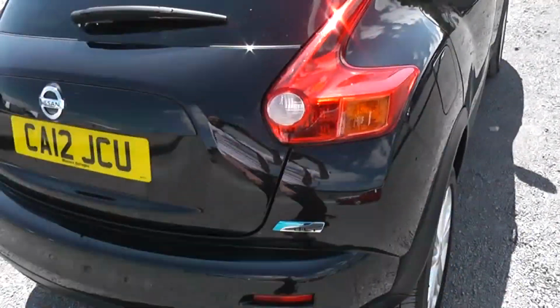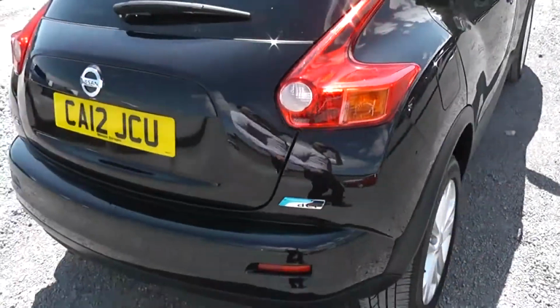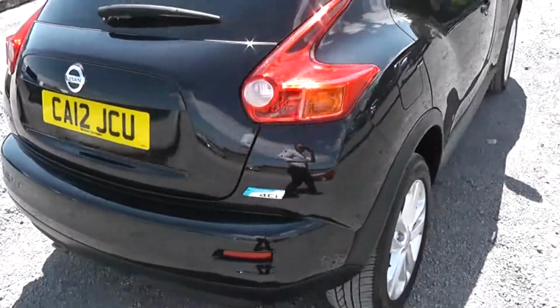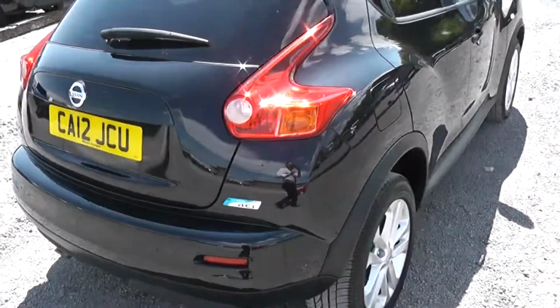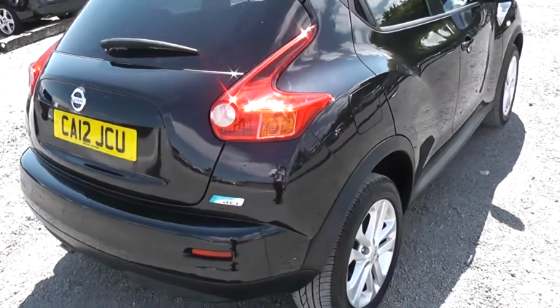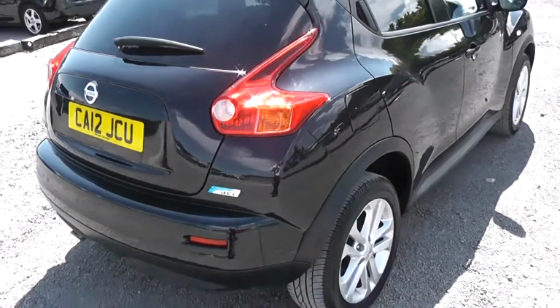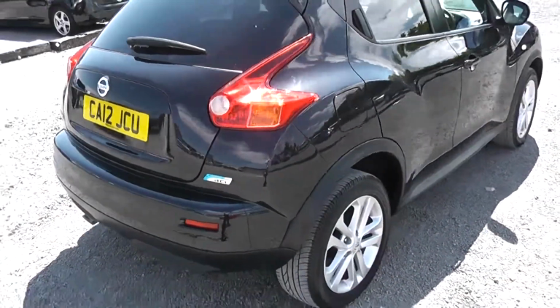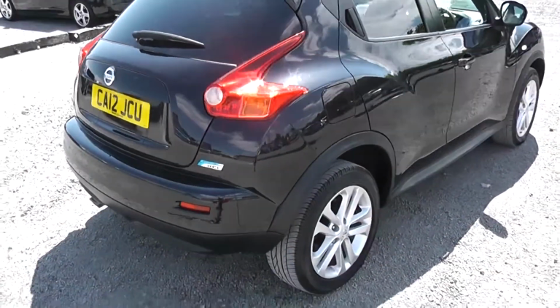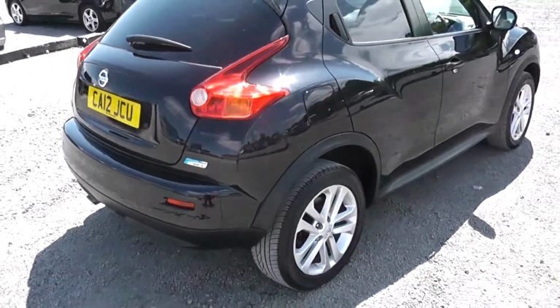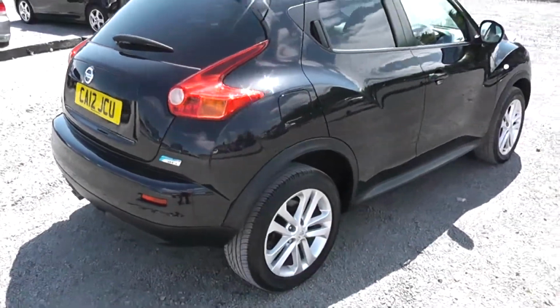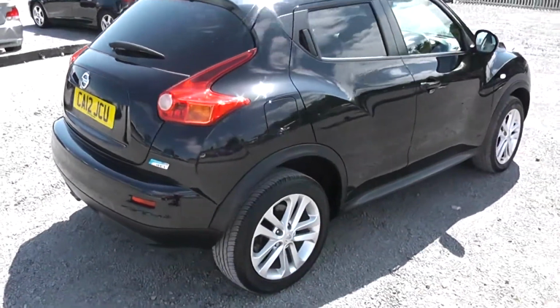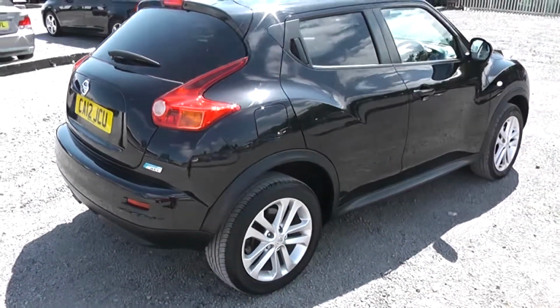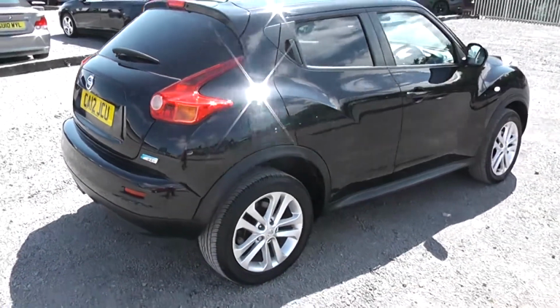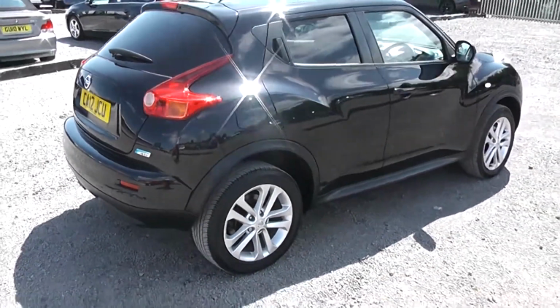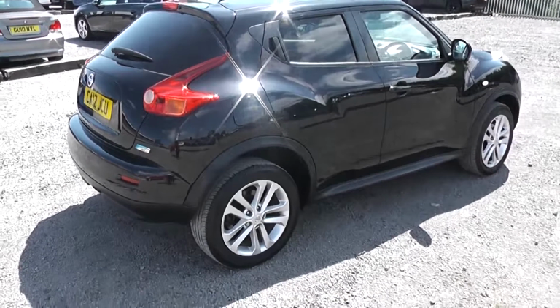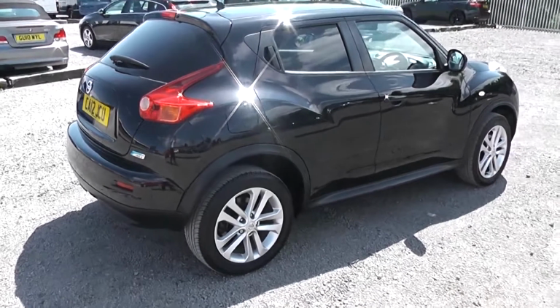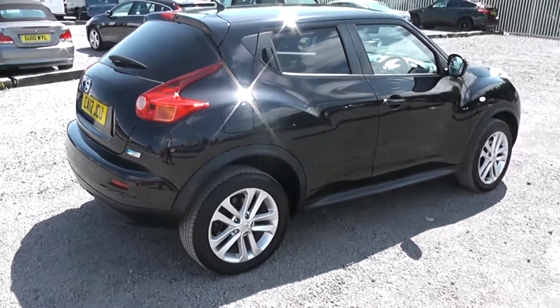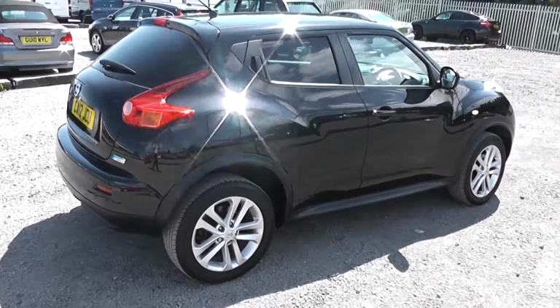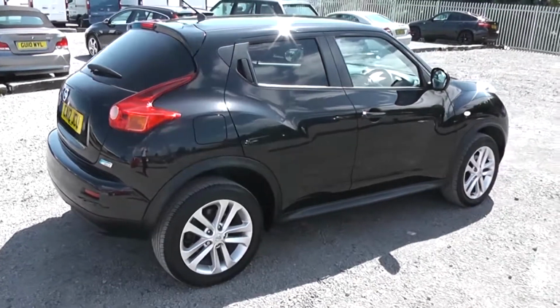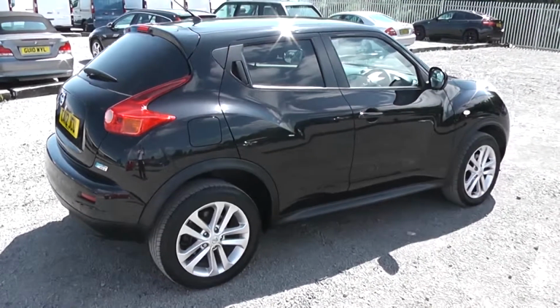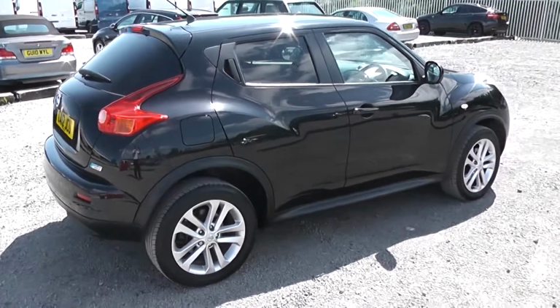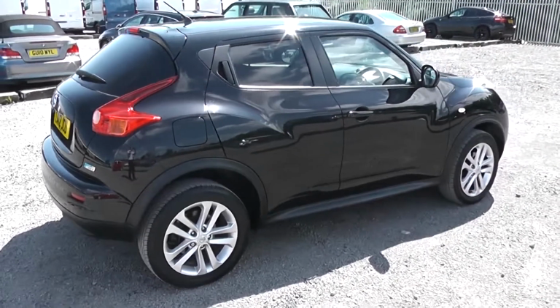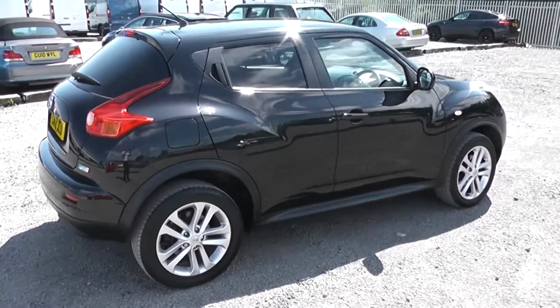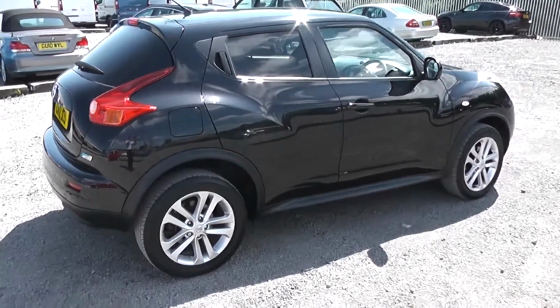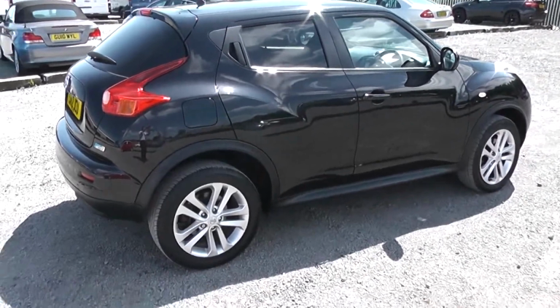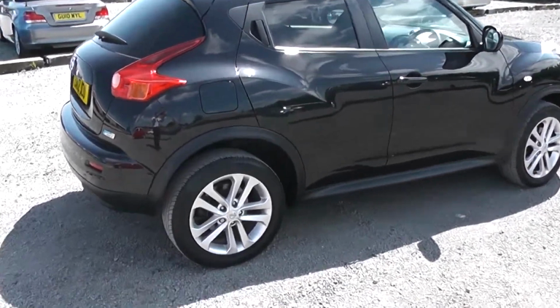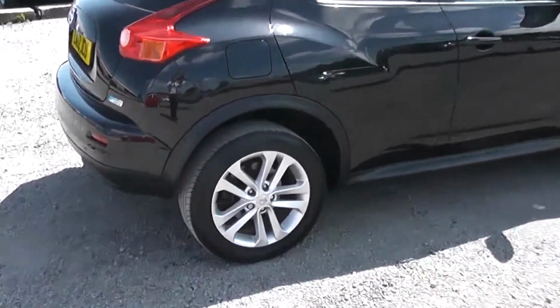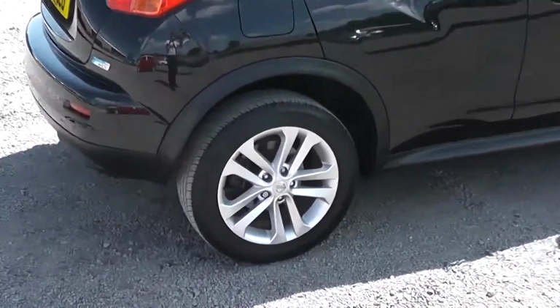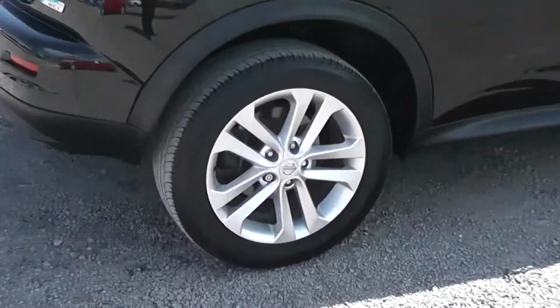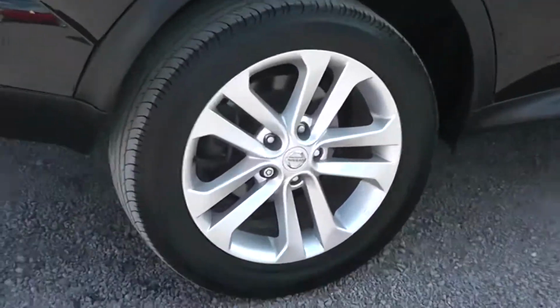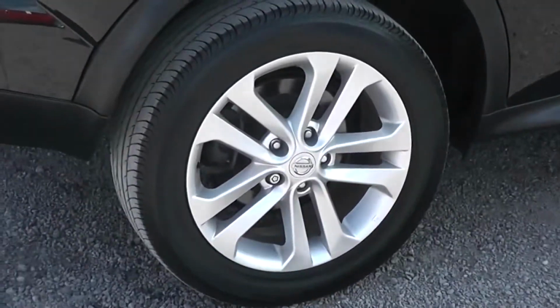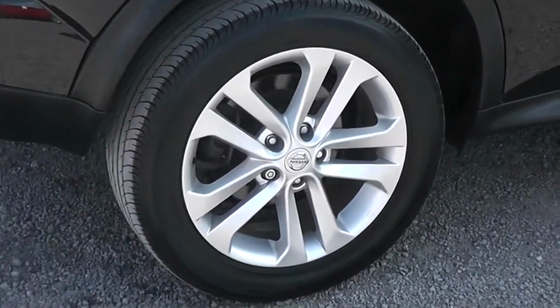Closing the boot and continuing around to the right hand side of the vehicle, again you can see the bodywork, the paintwork and the 17 inch alloy wheels are in very good condition.